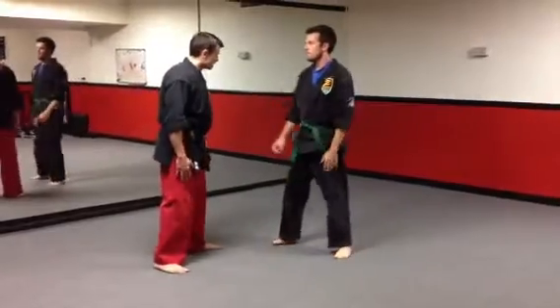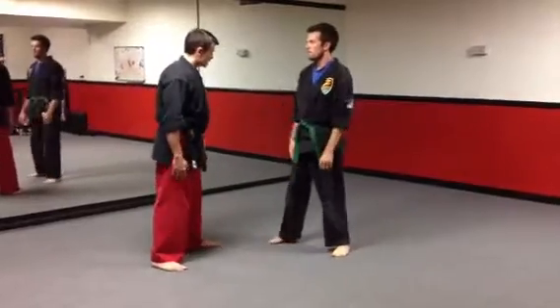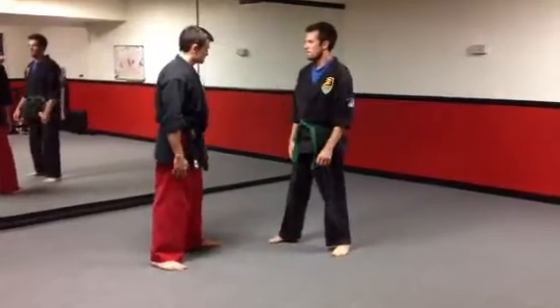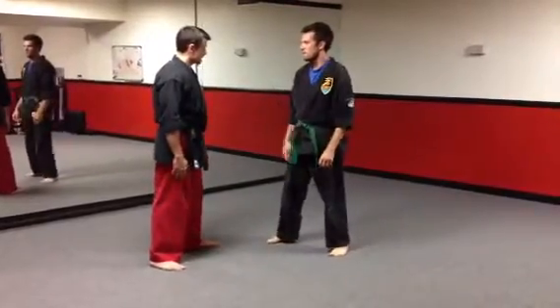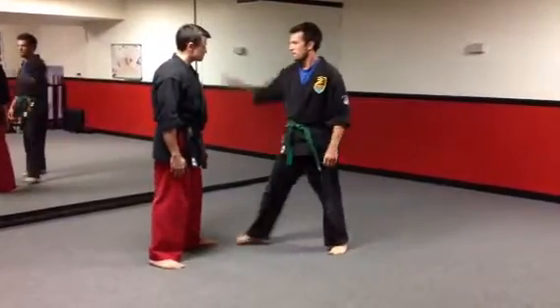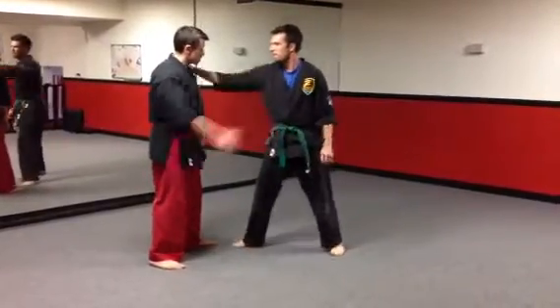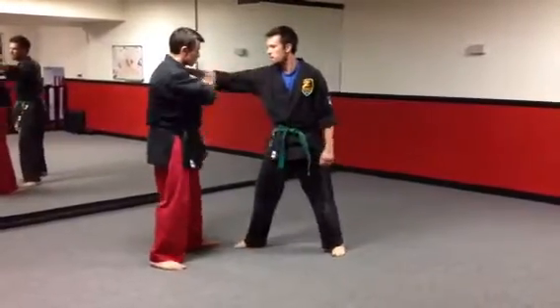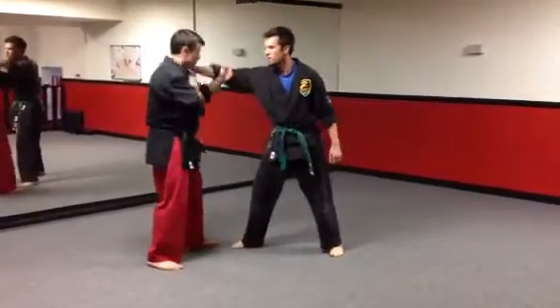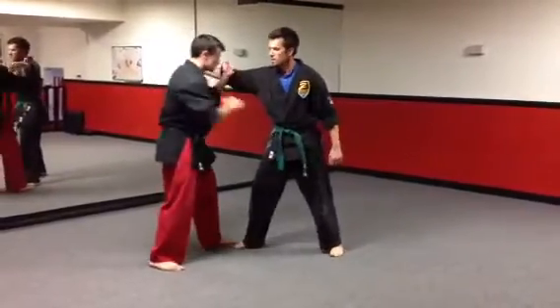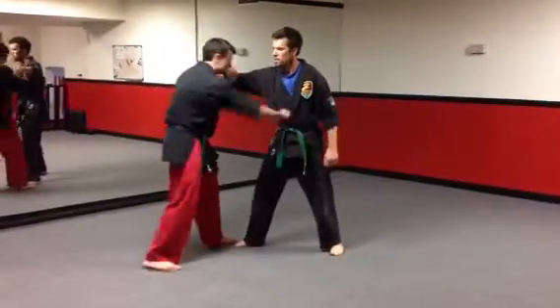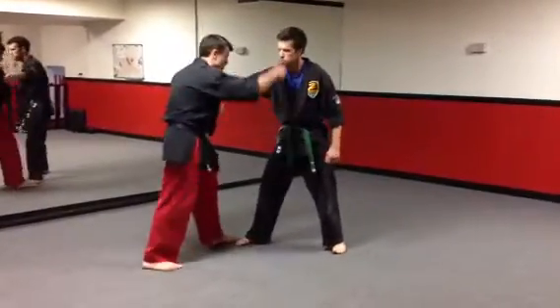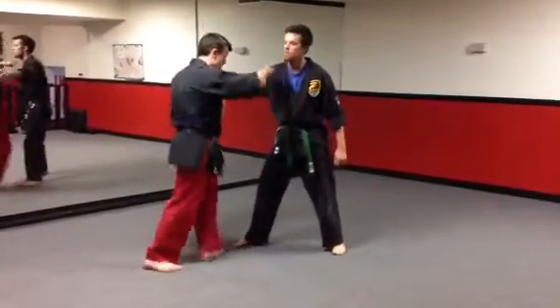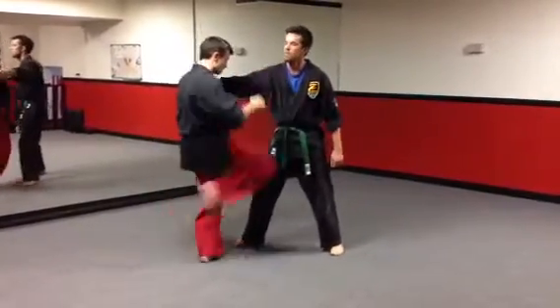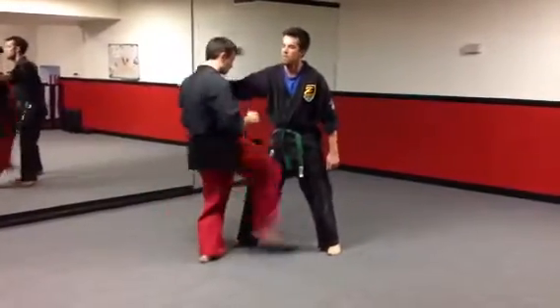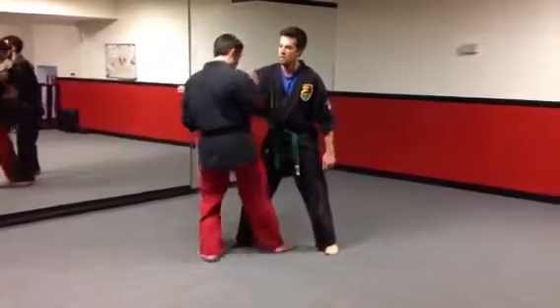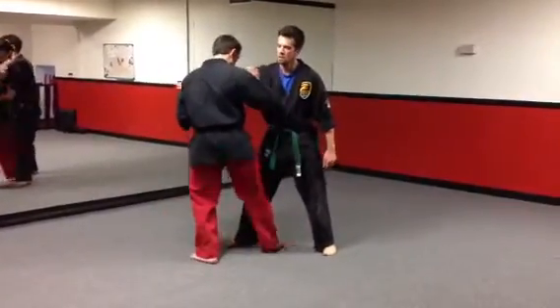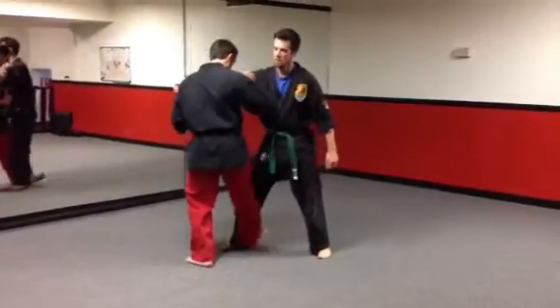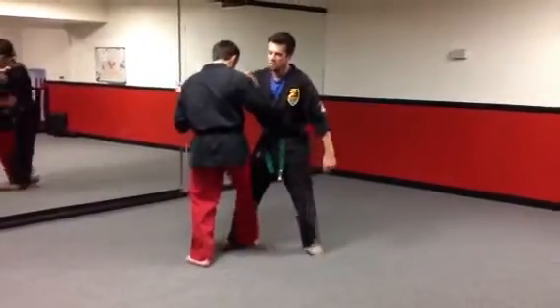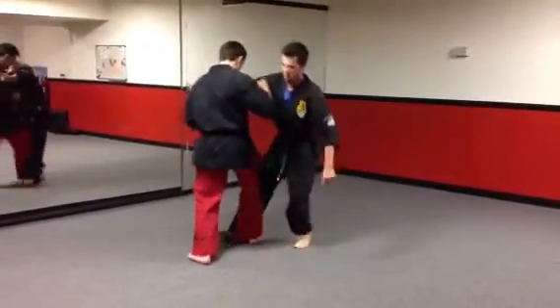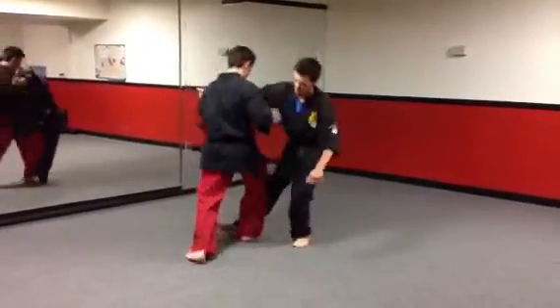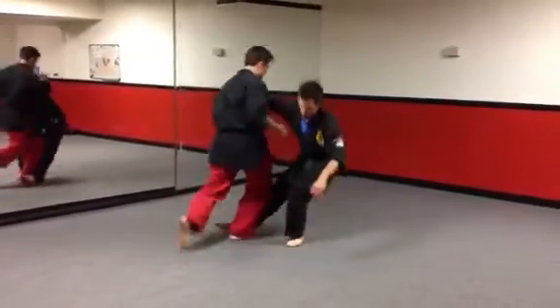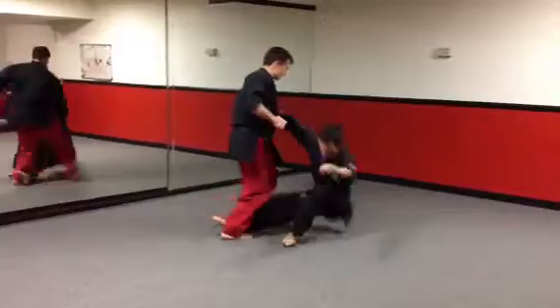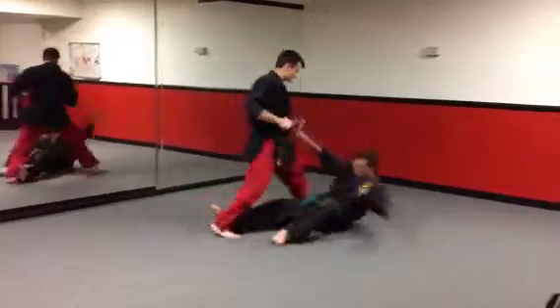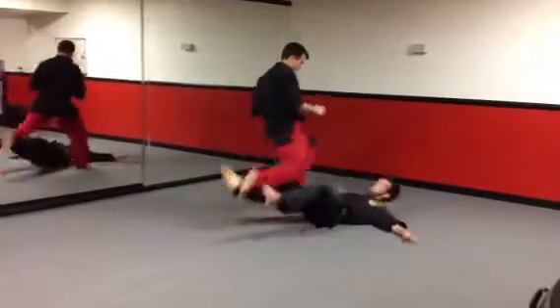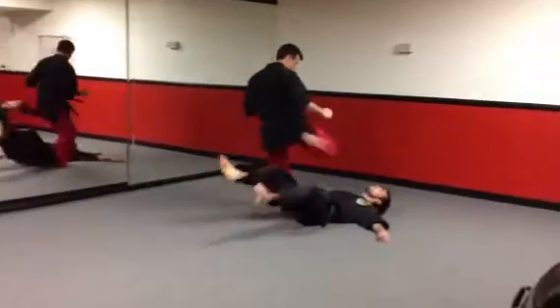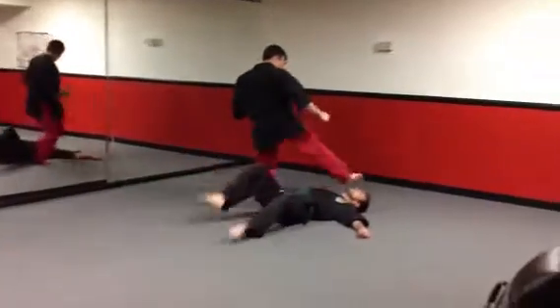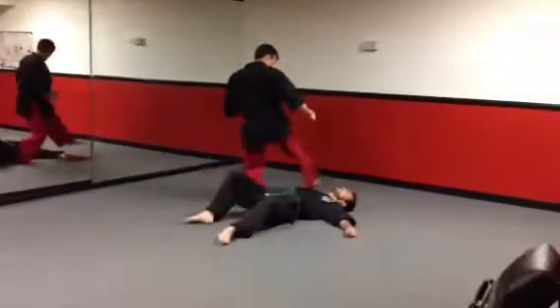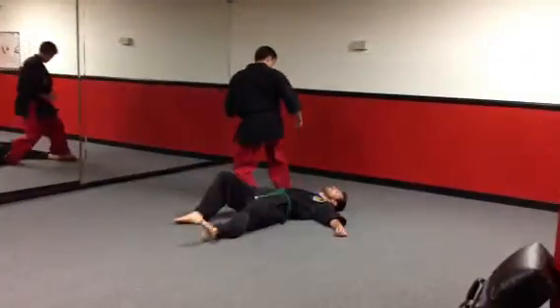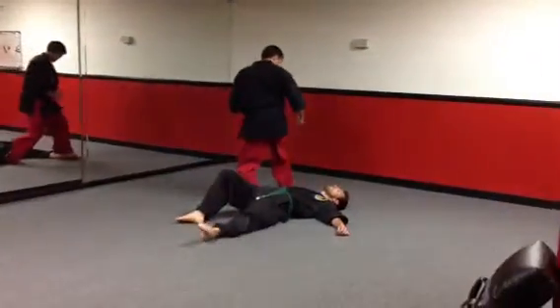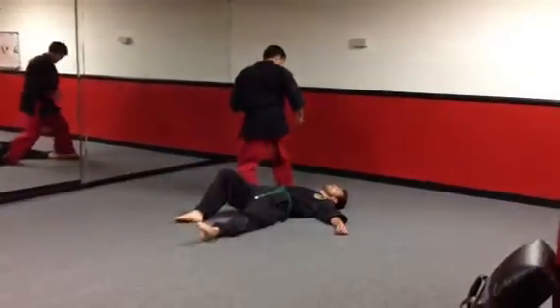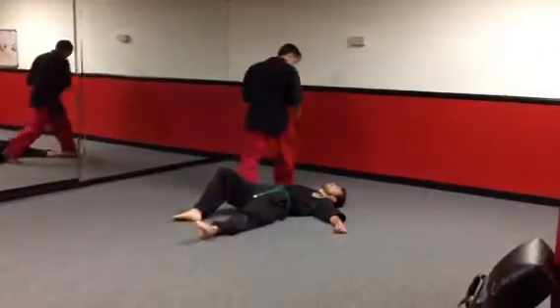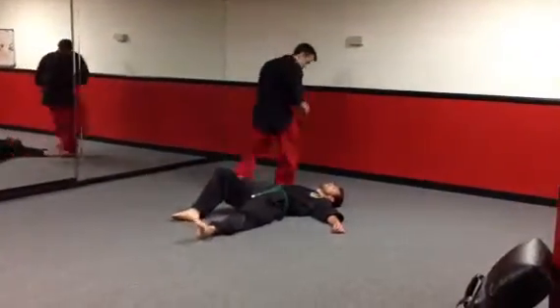He grabs. One, two, three, four, five. And I fall in and kick right into the face.